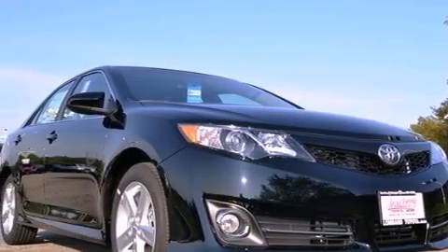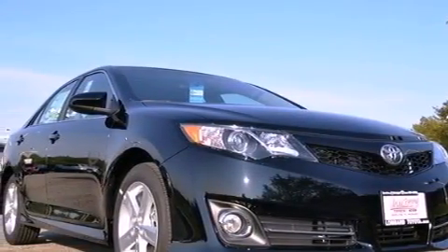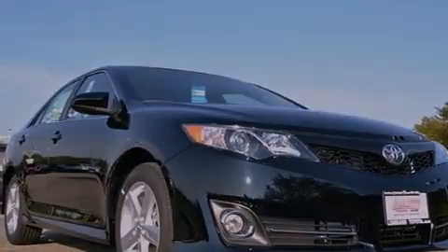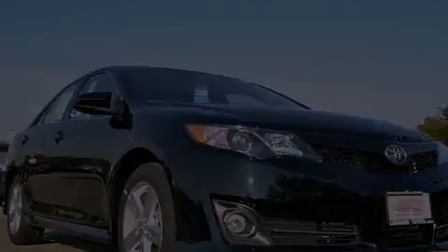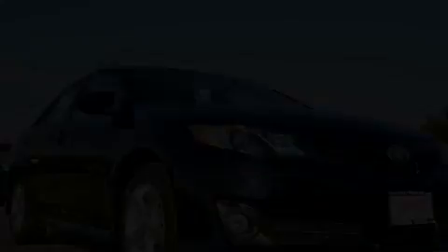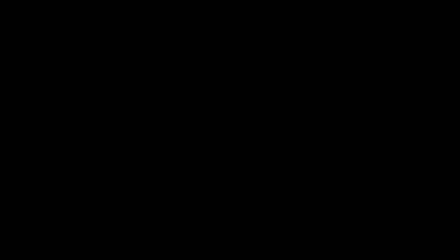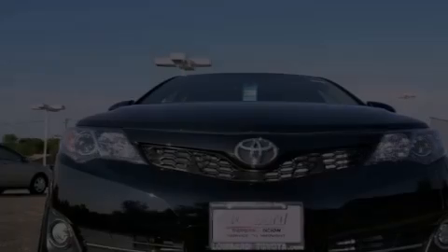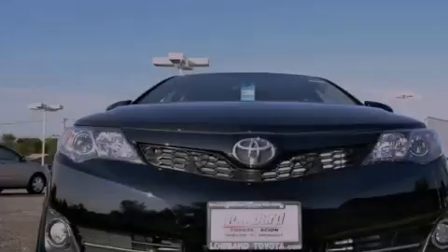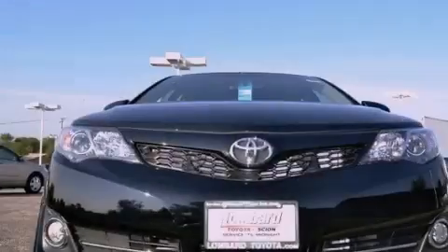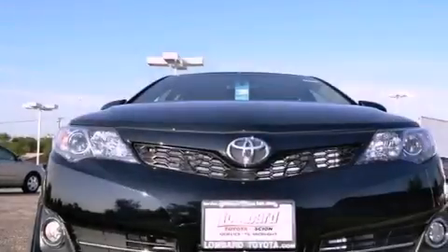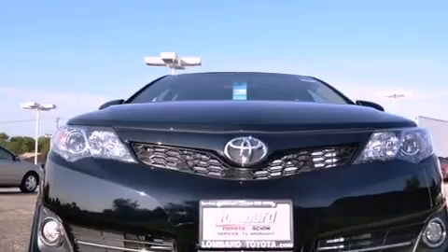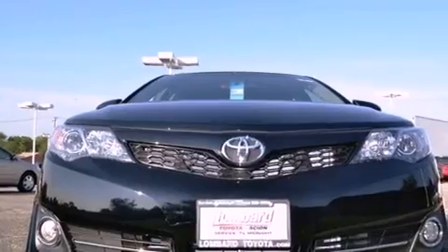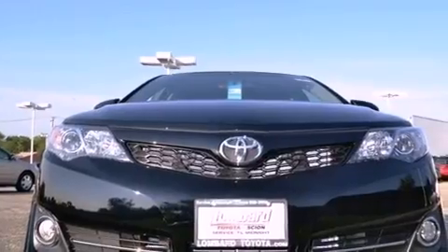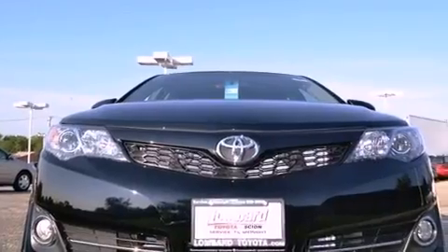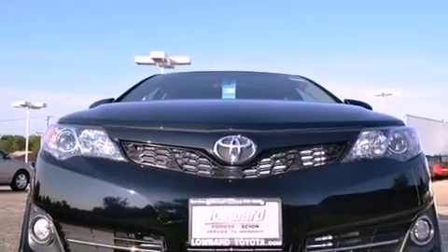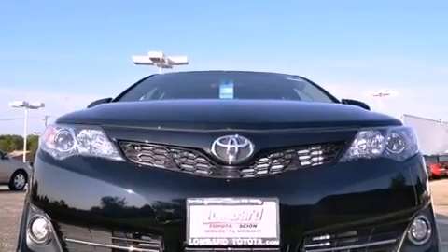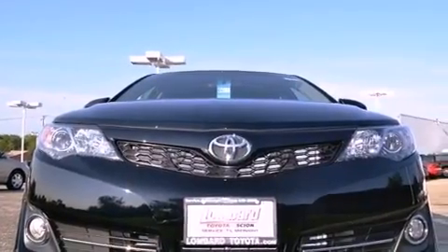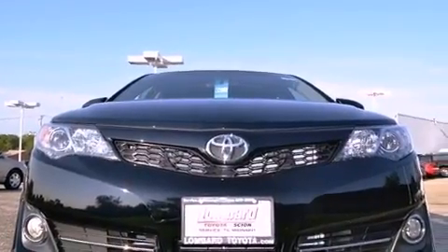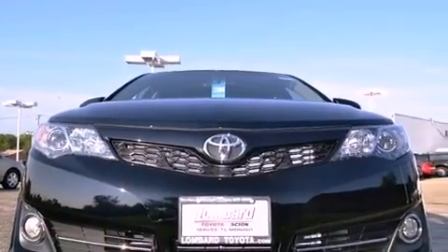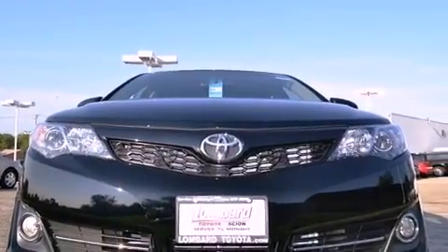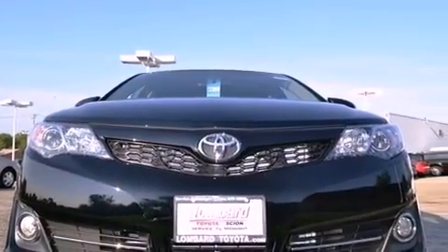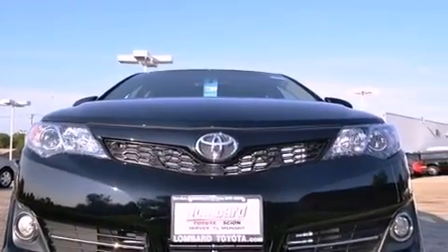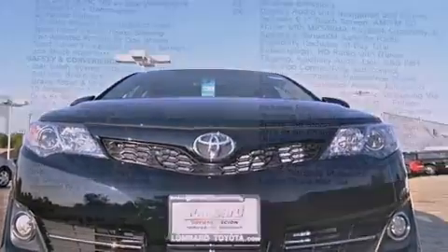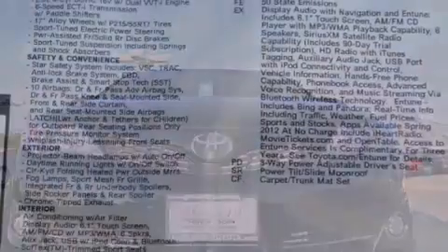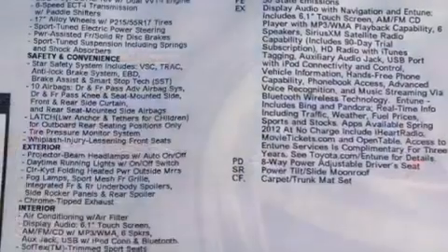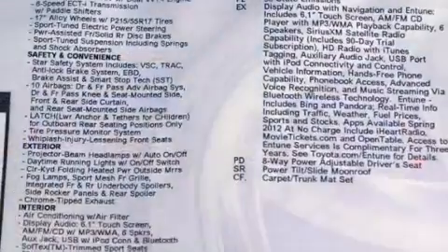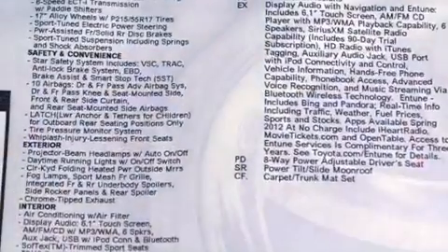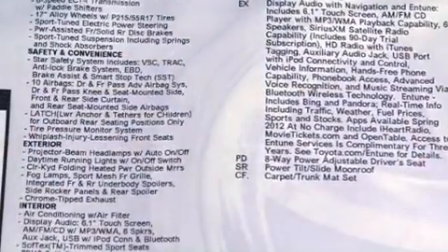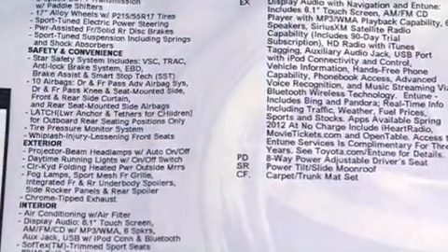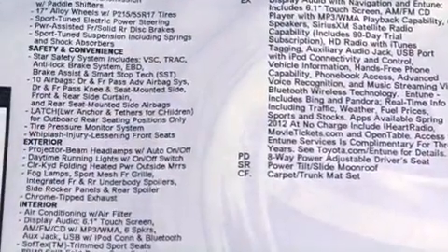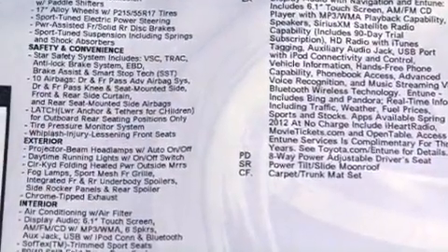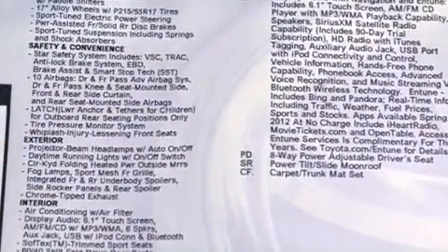Also included are an engine immobilizer theft deterrent system, an anti-lock braking system, a rear window defroster, and a rear spoiler.